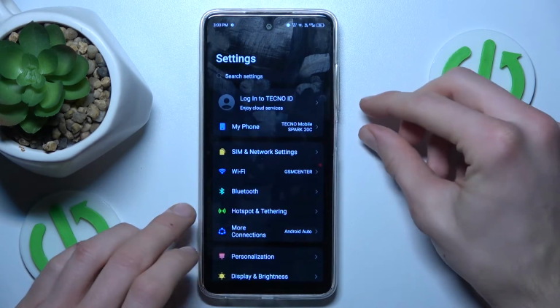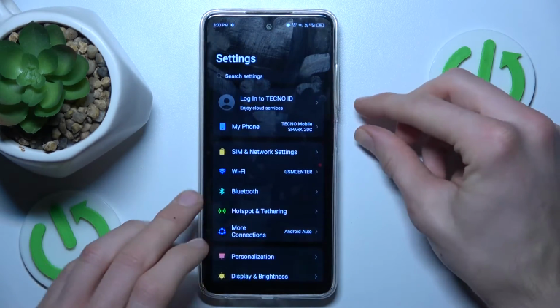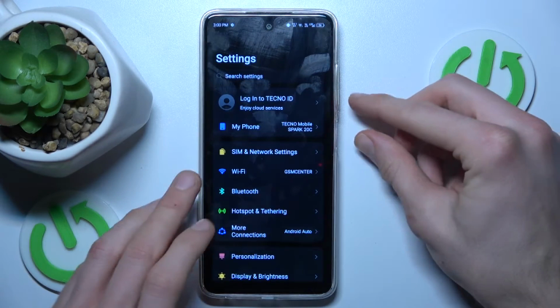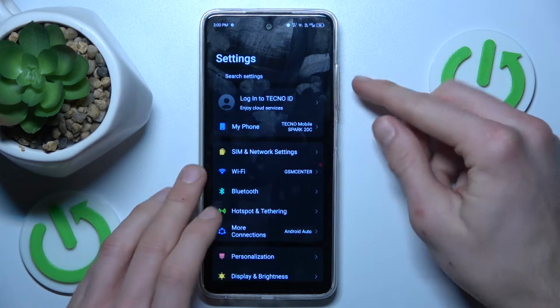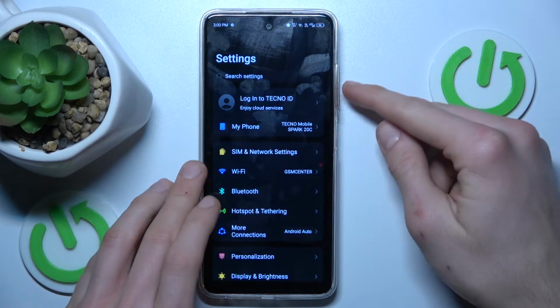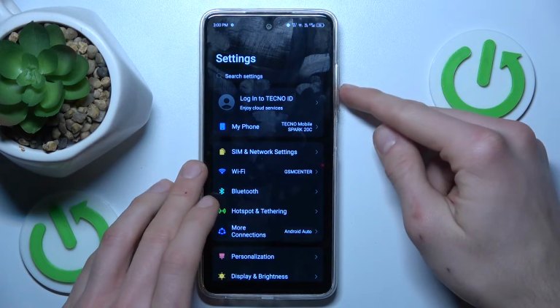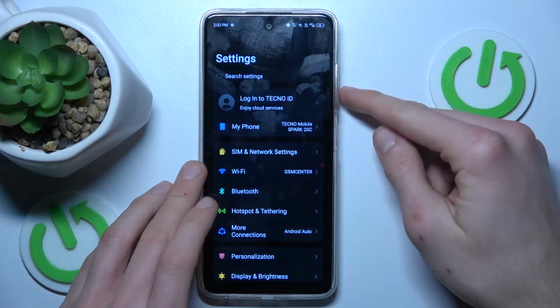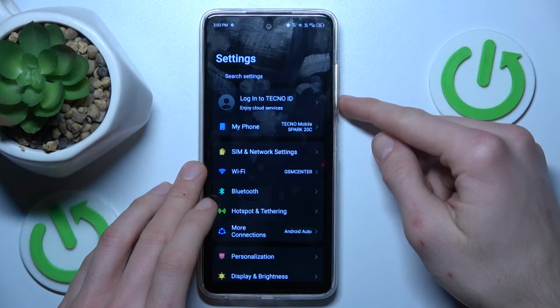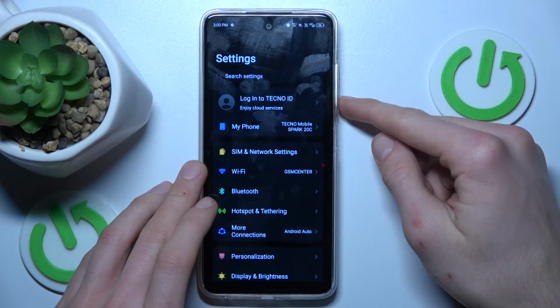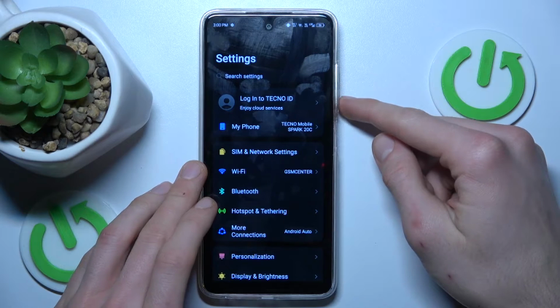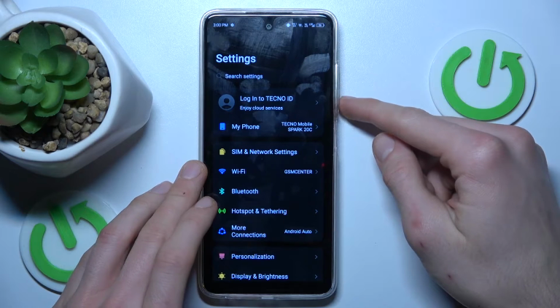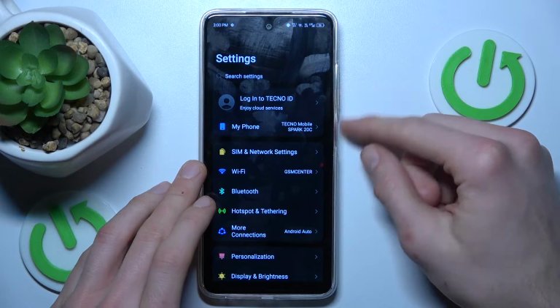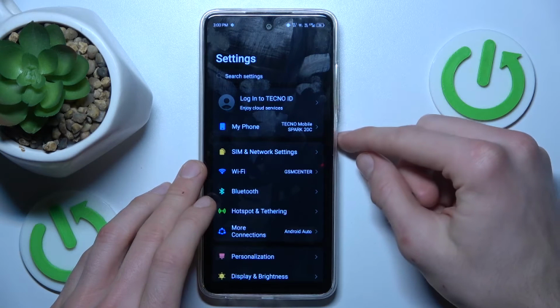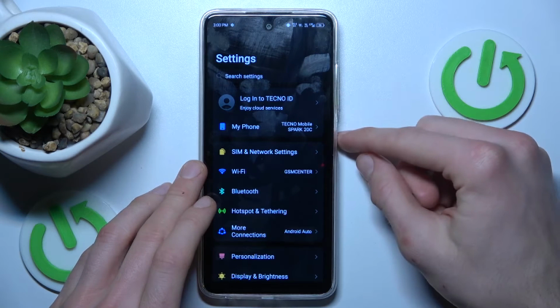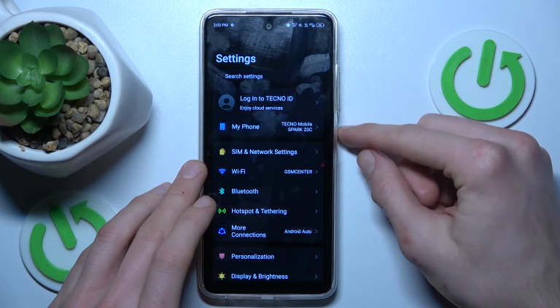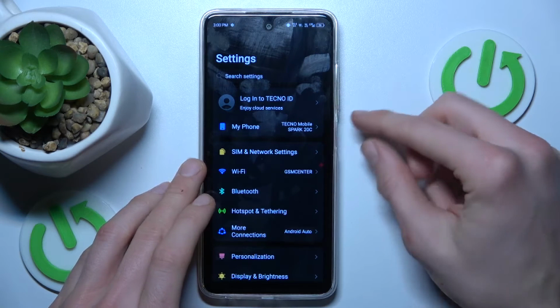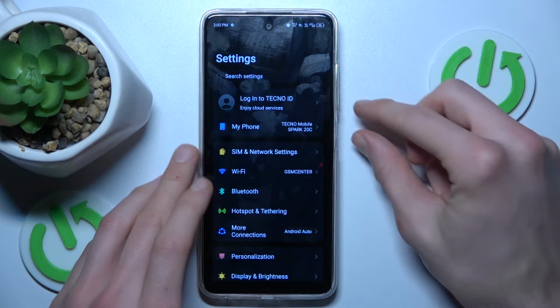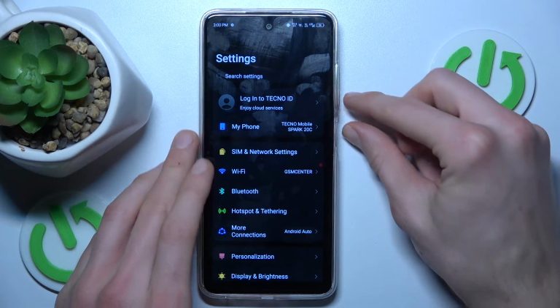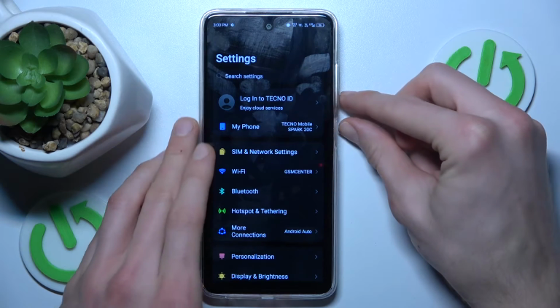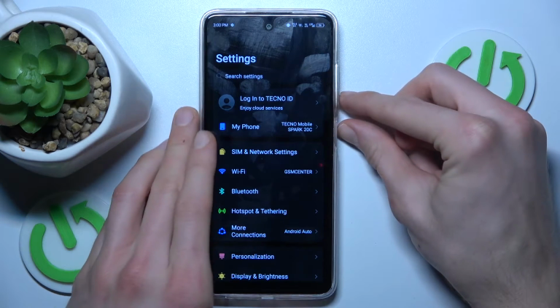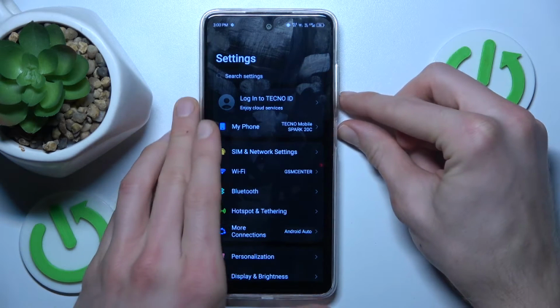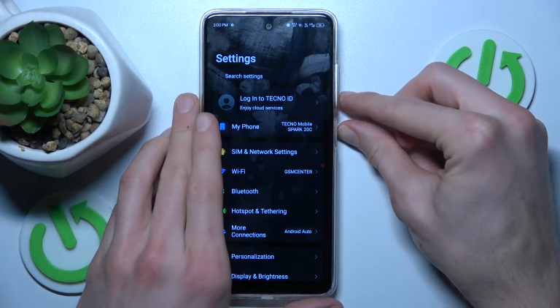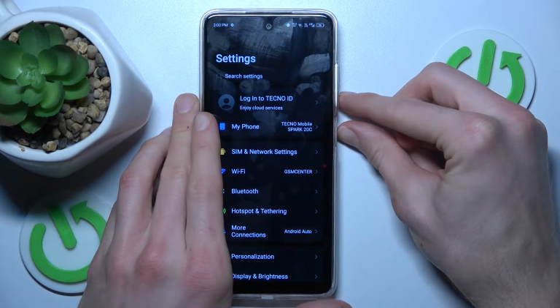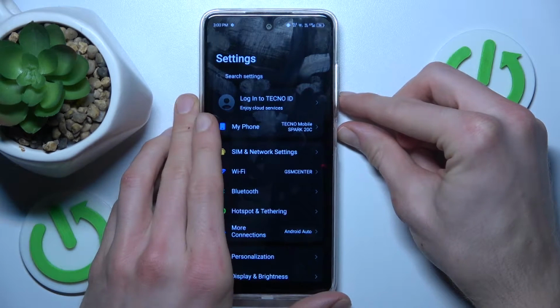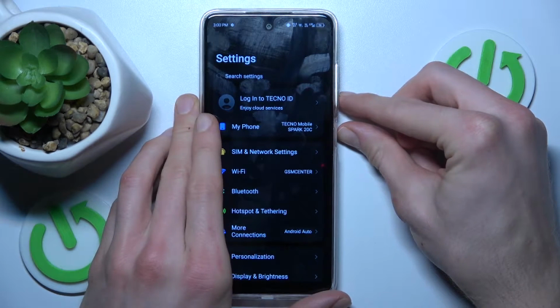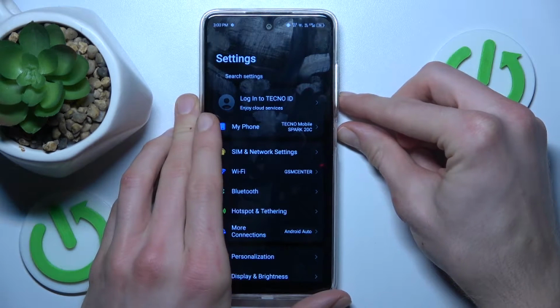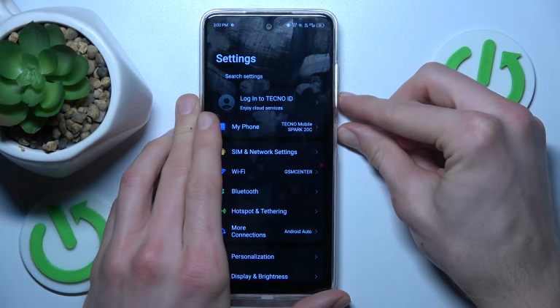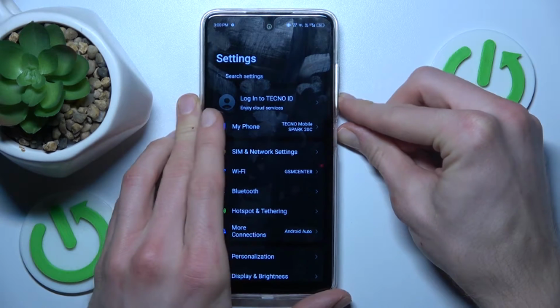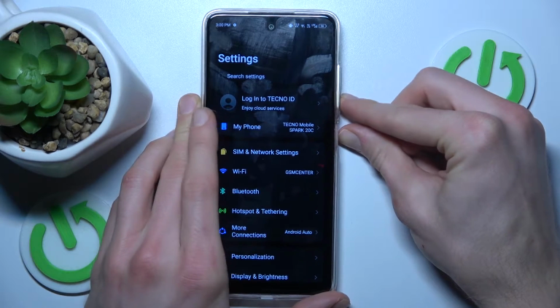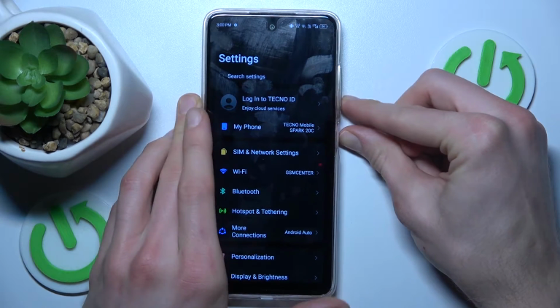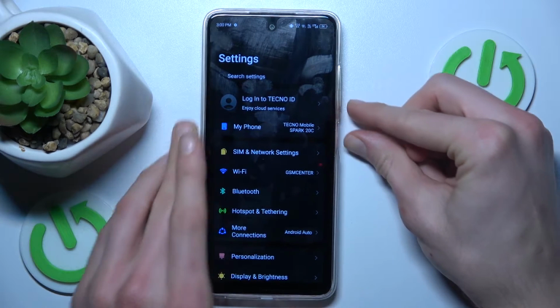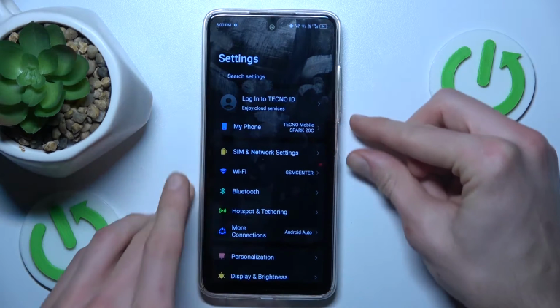Once we are on it, we press the volume down and power key together at the same time, just as you would to take a normal screenshot.